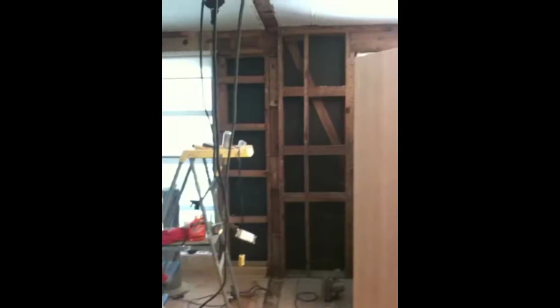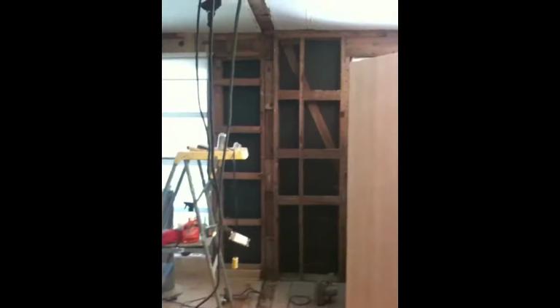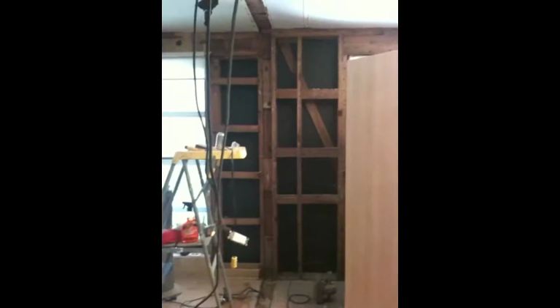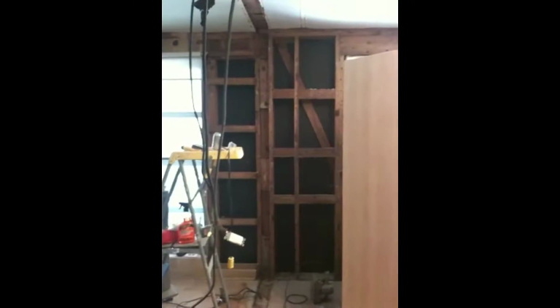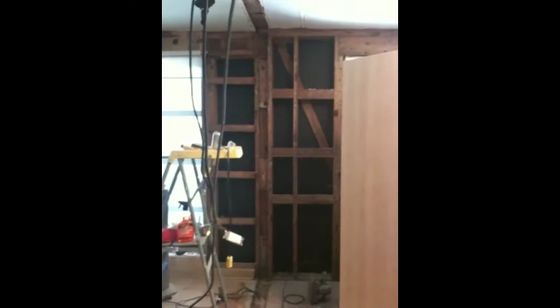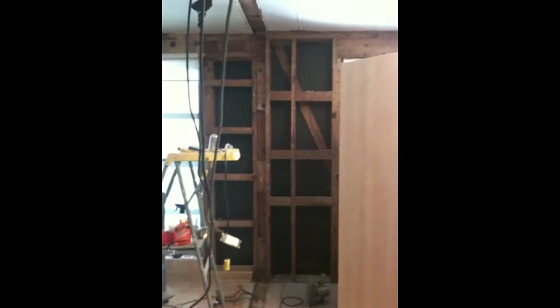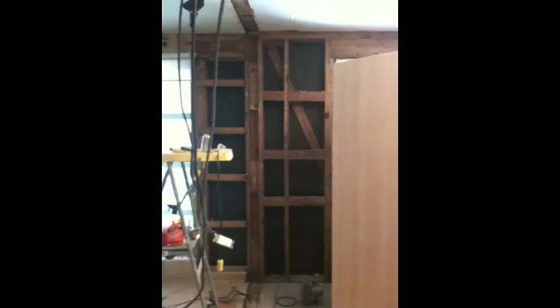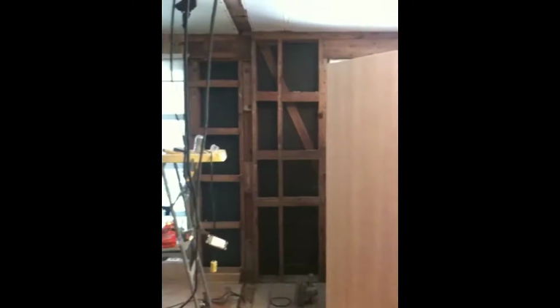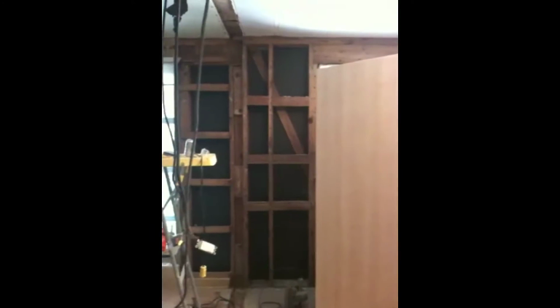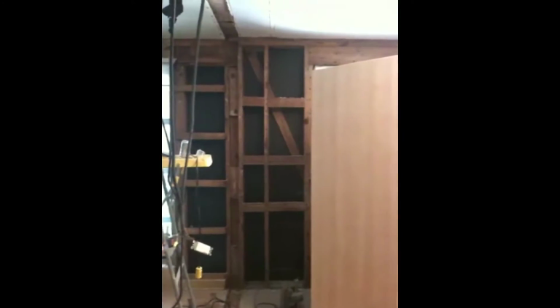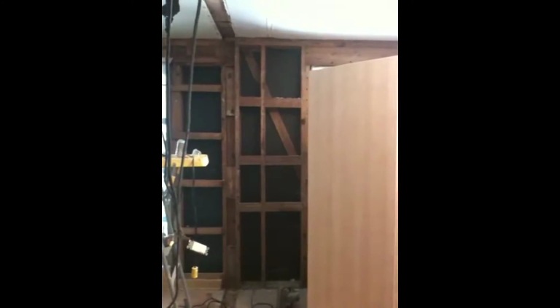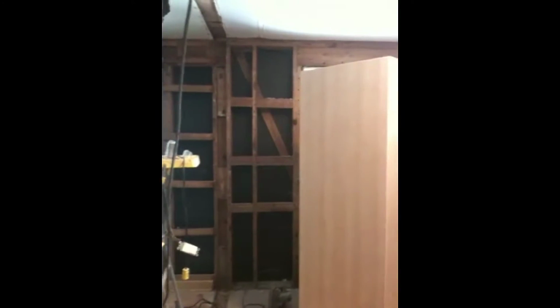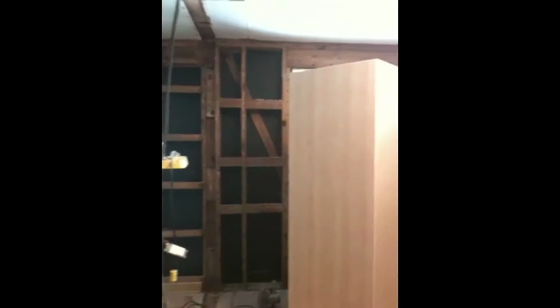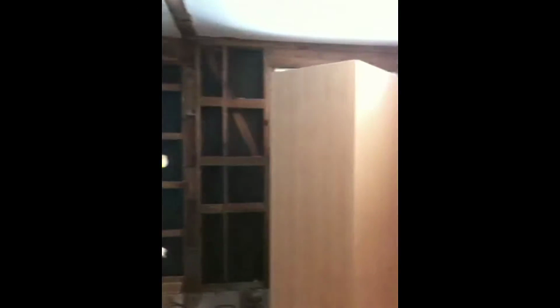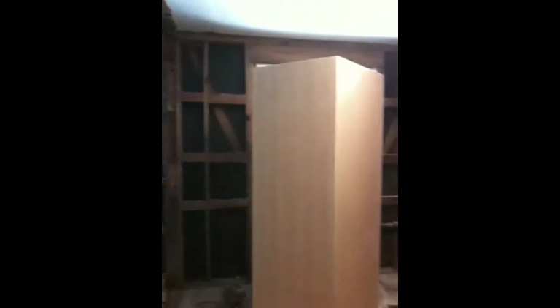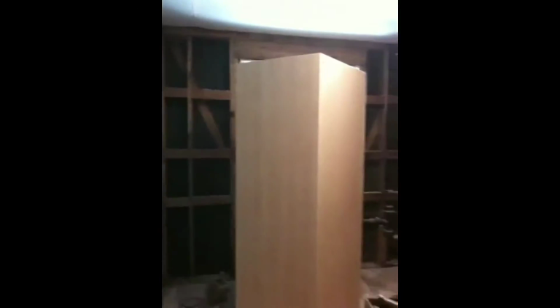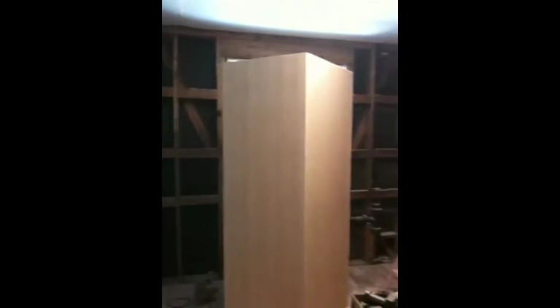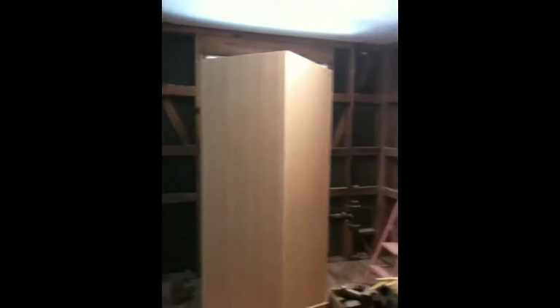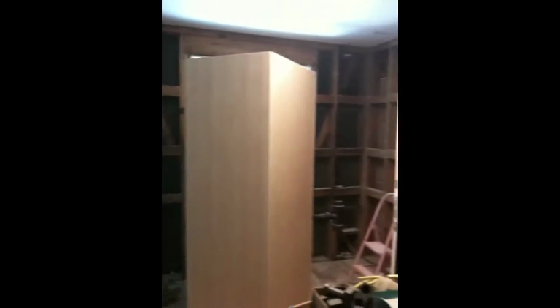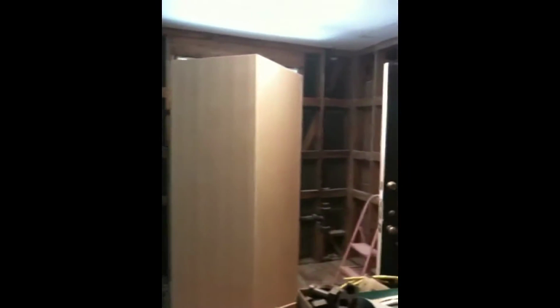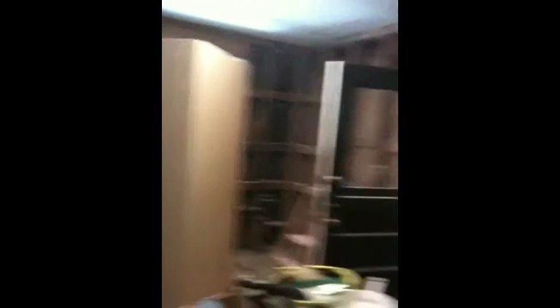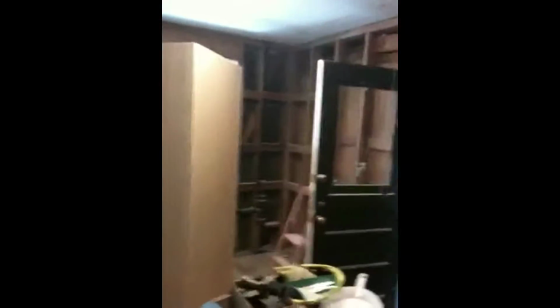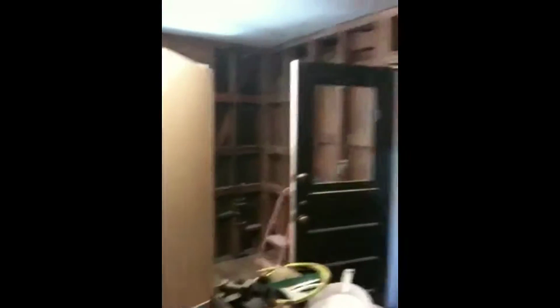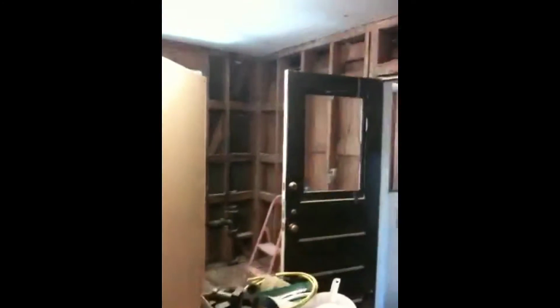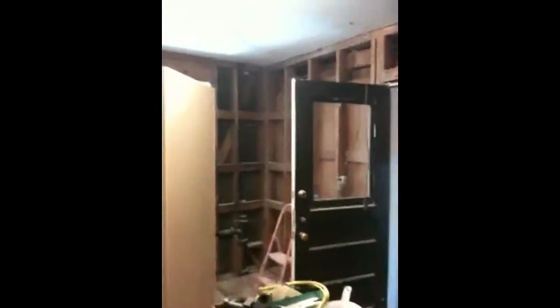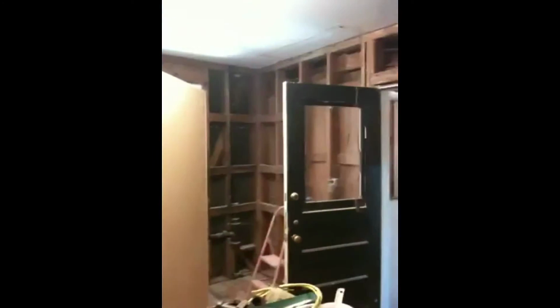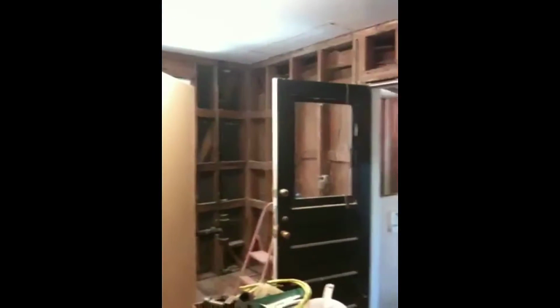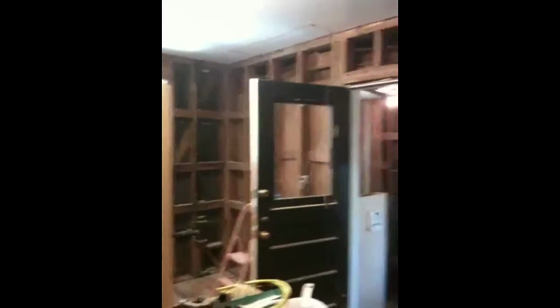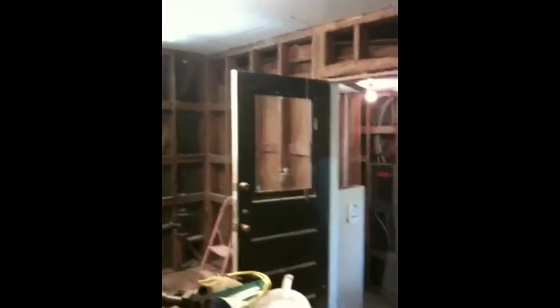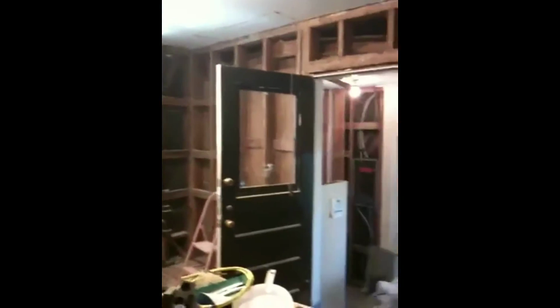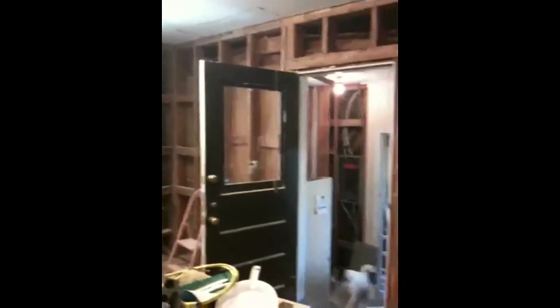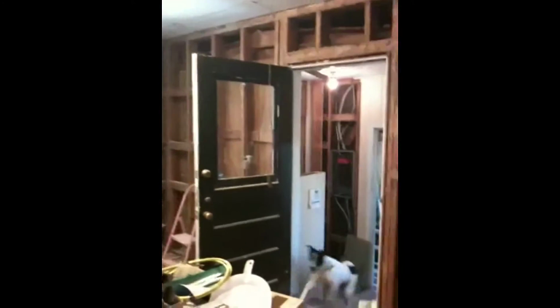Just gonna give you a quick little preview. All the plaster has been taken out.